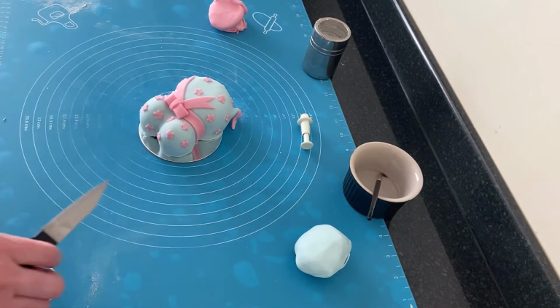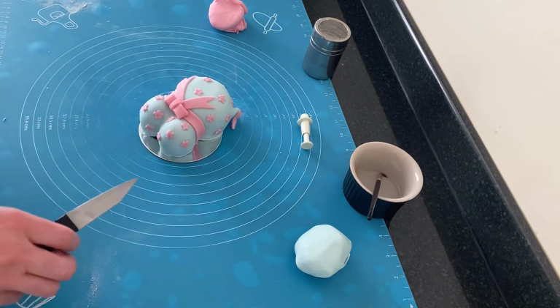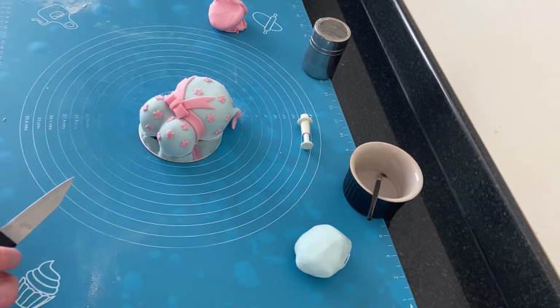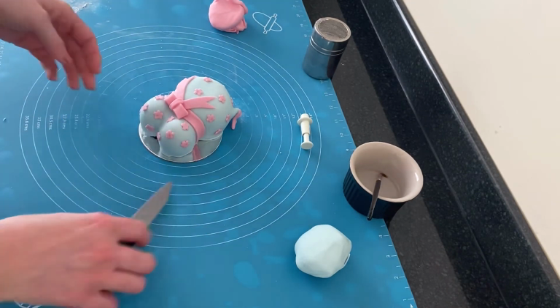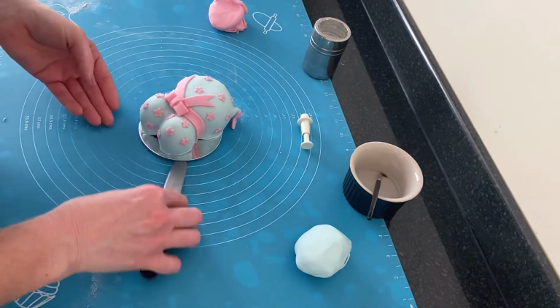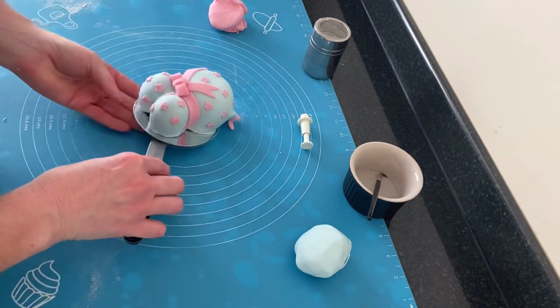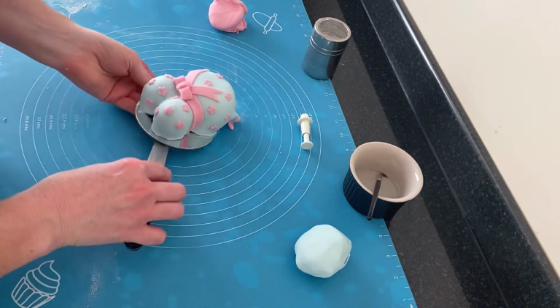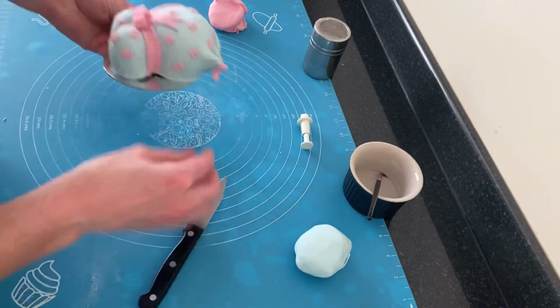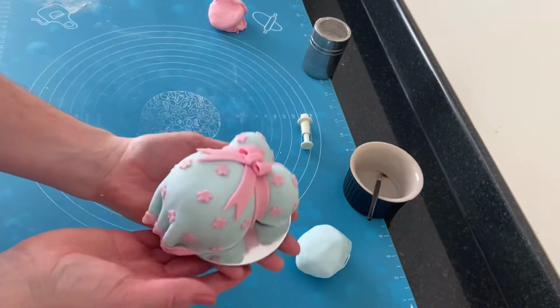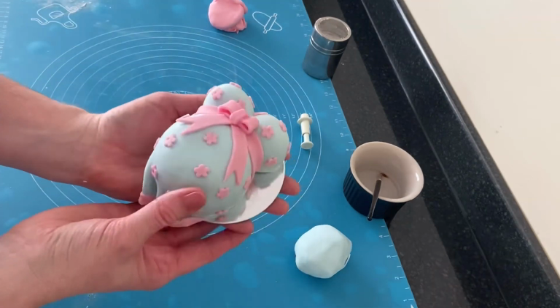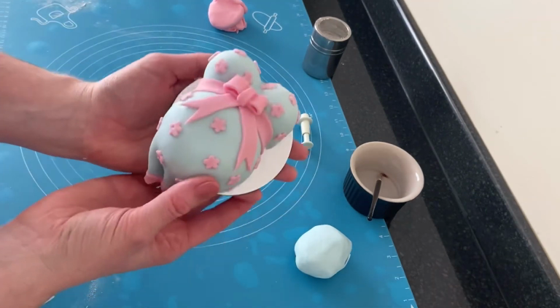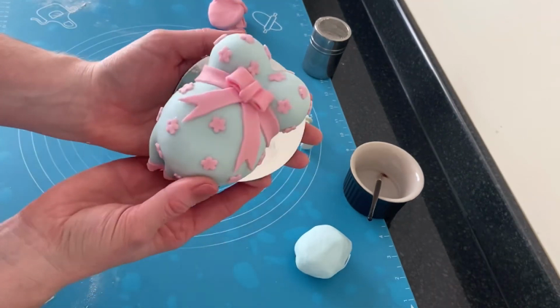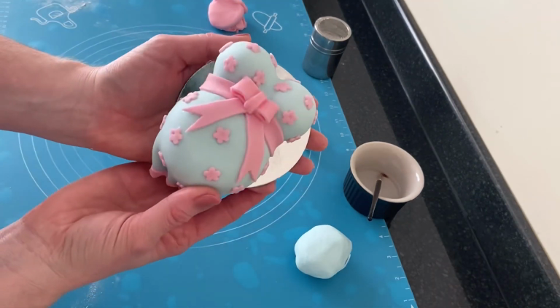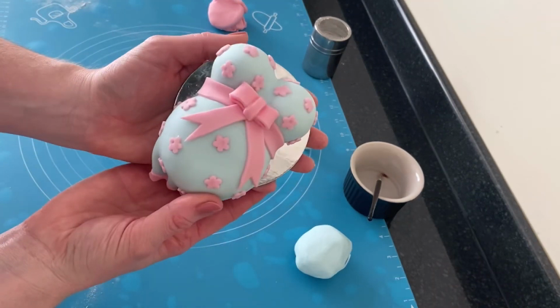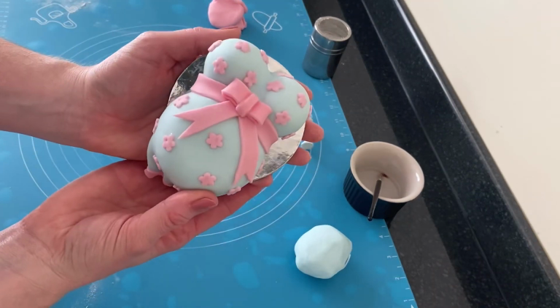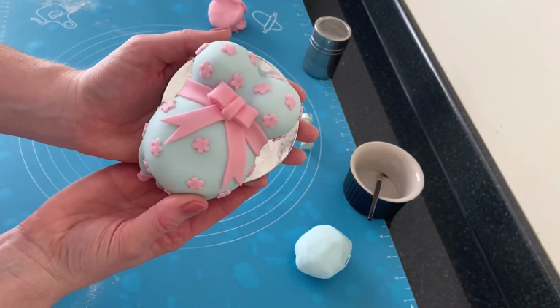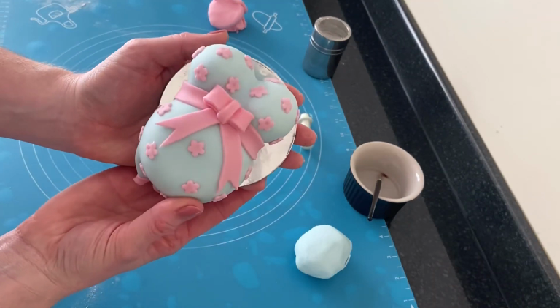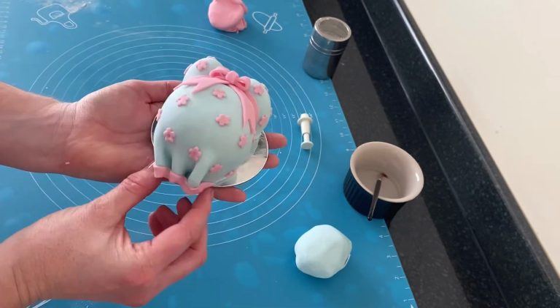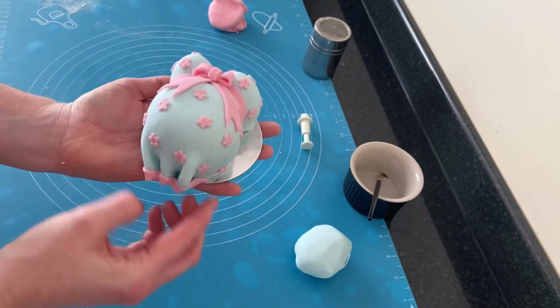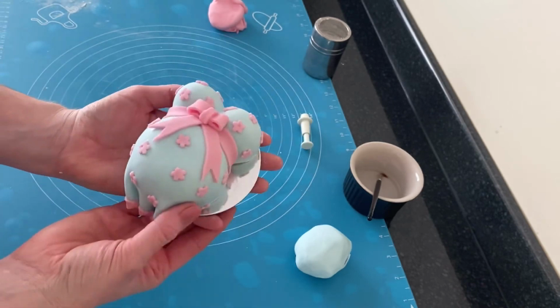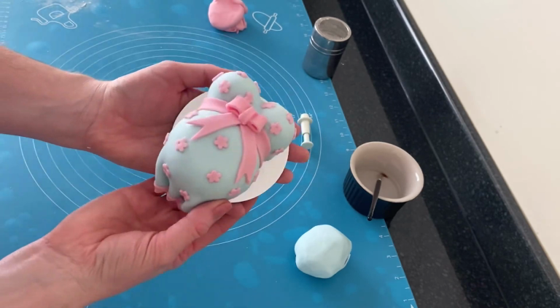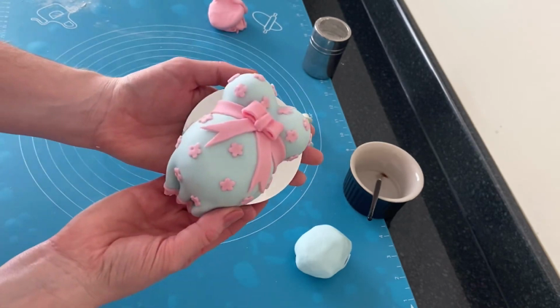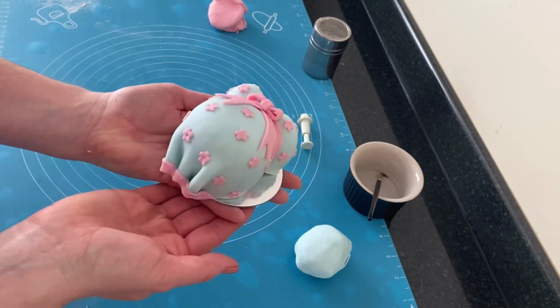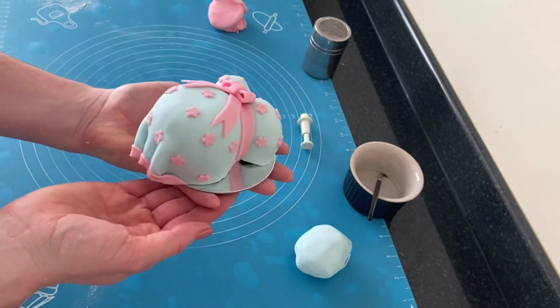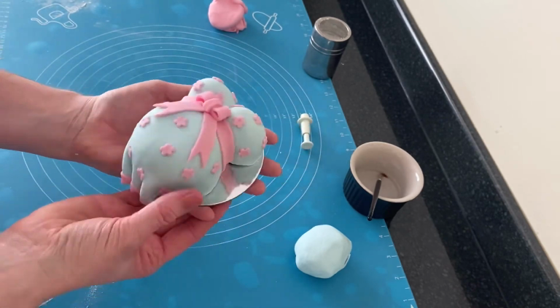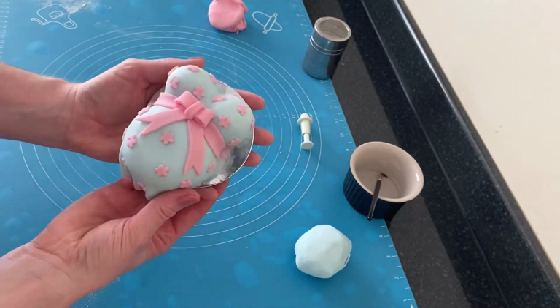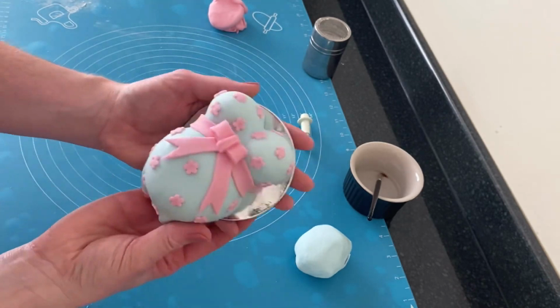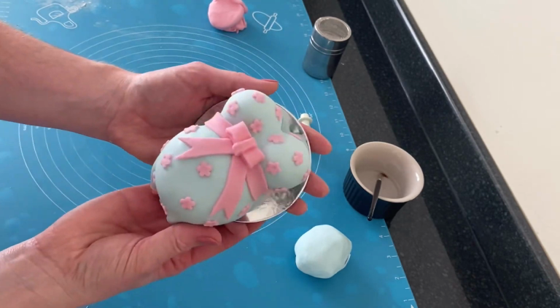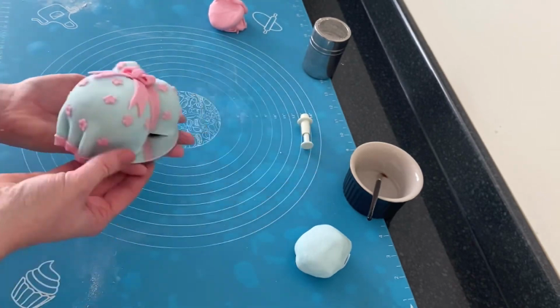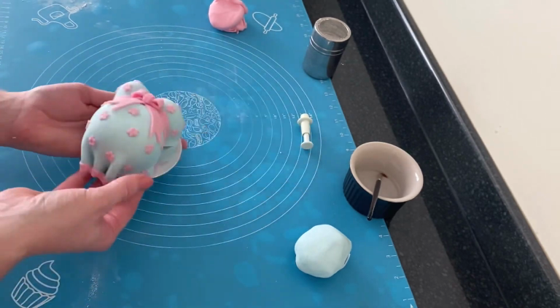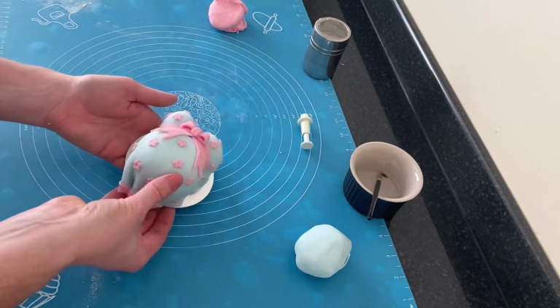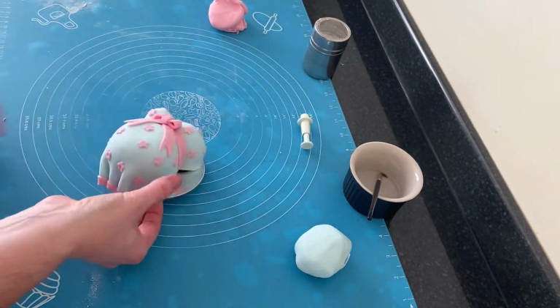And there you have it — a pregnant body using chocolate. Thank you very much for watching.